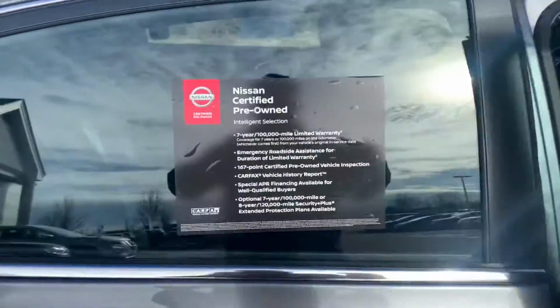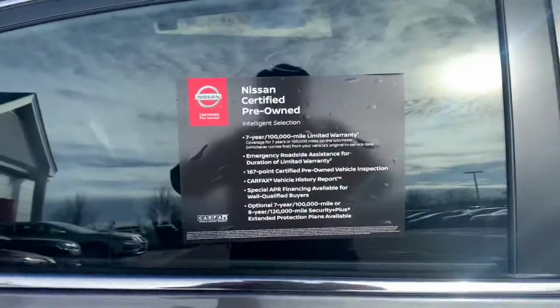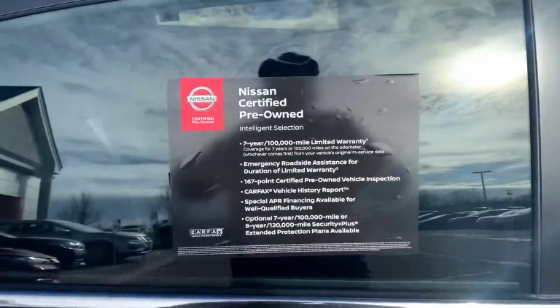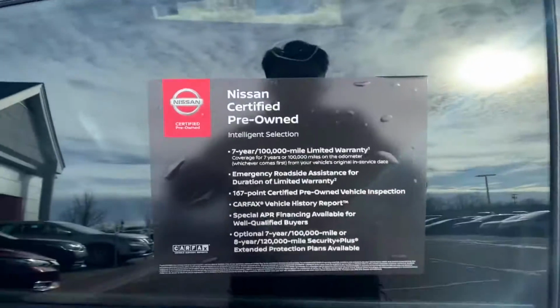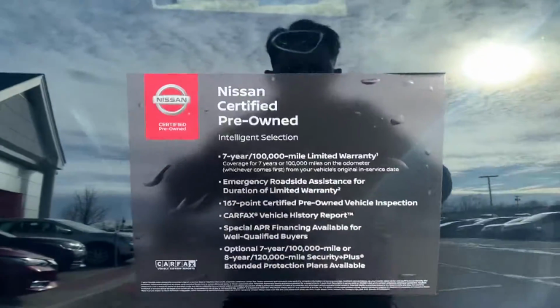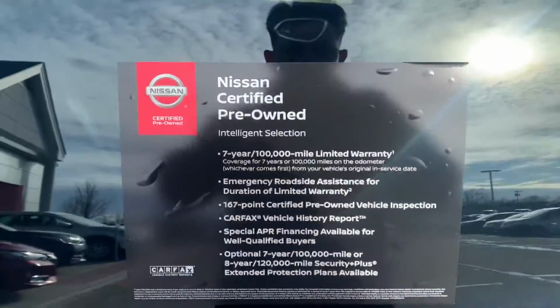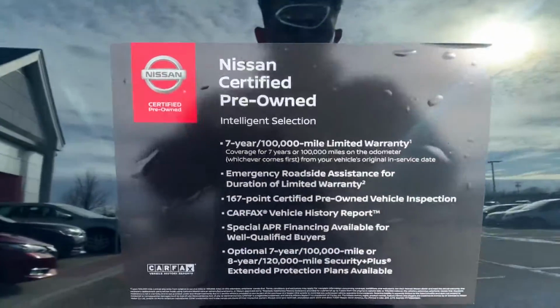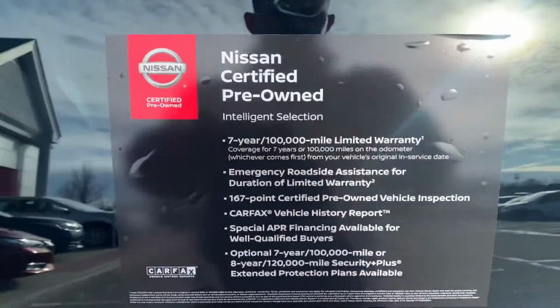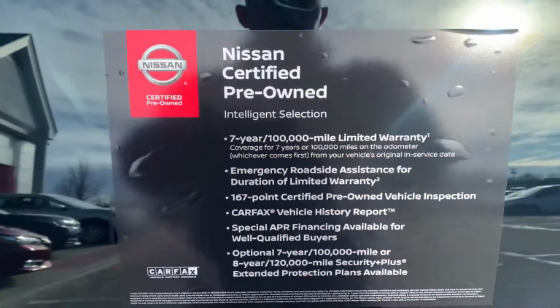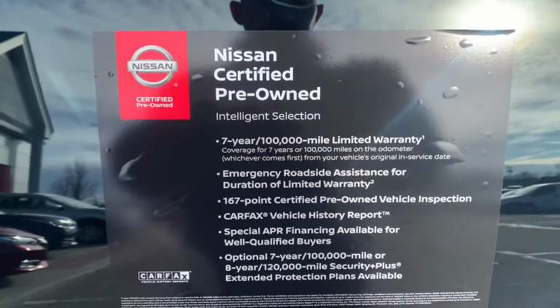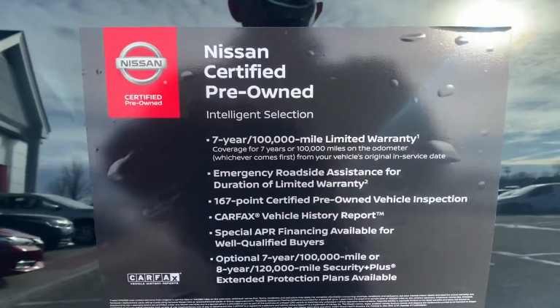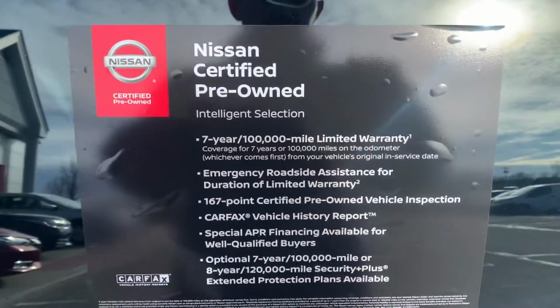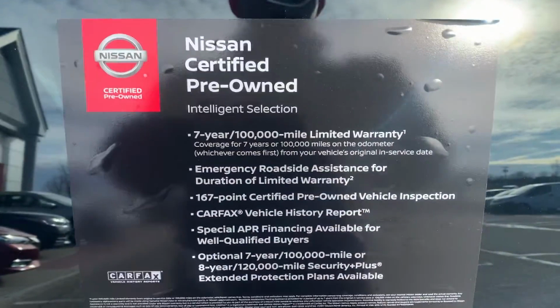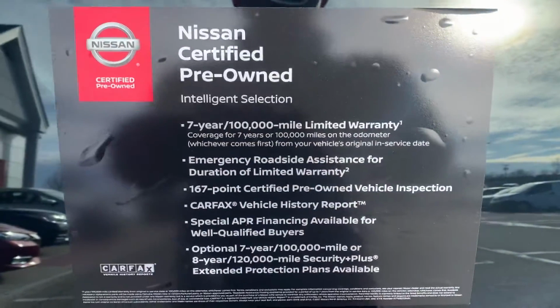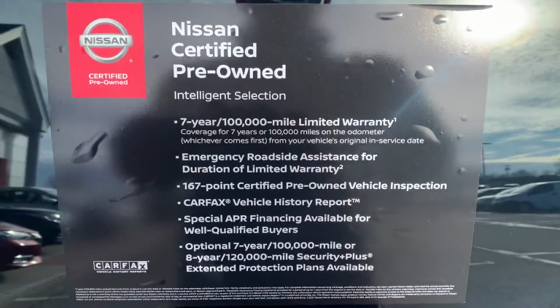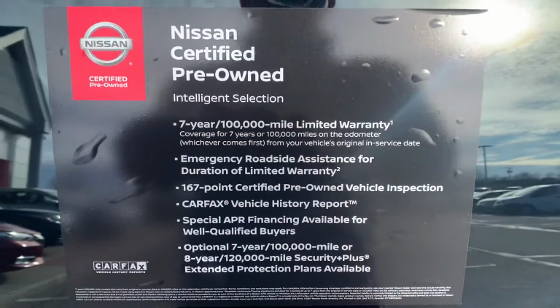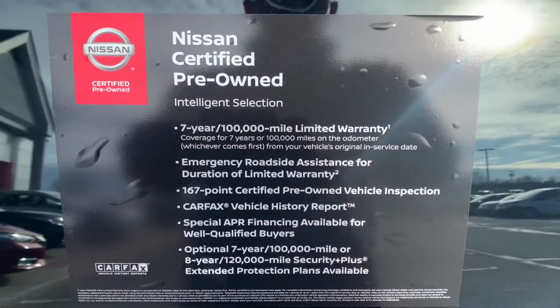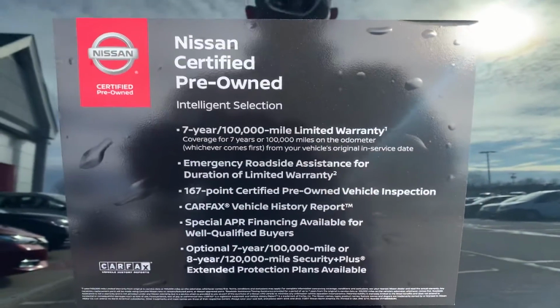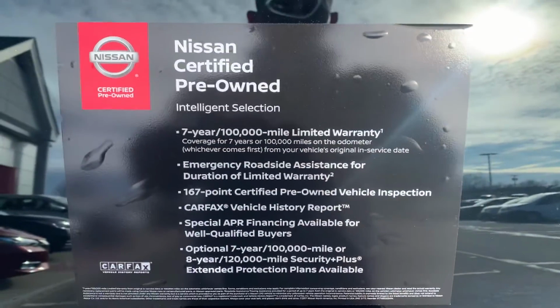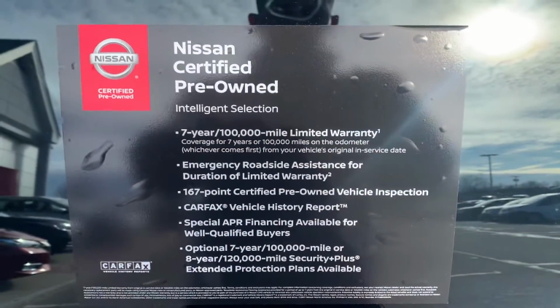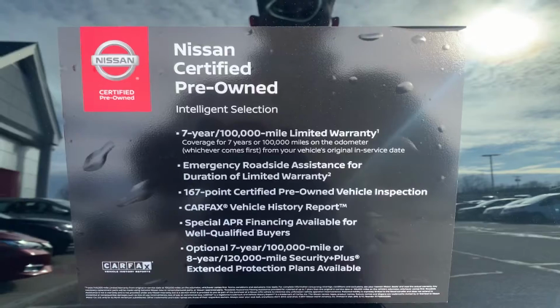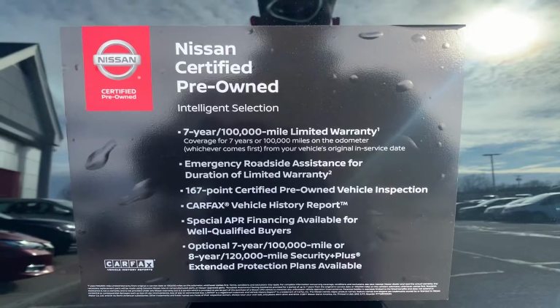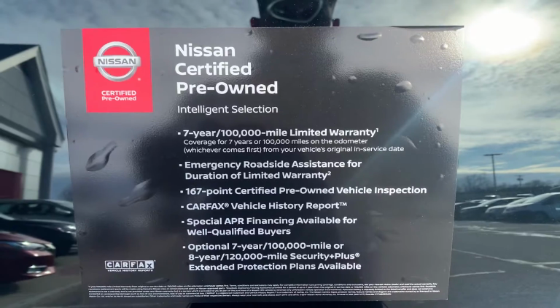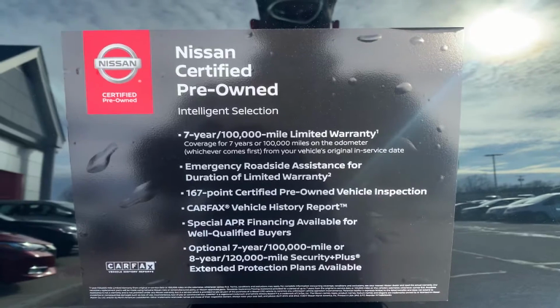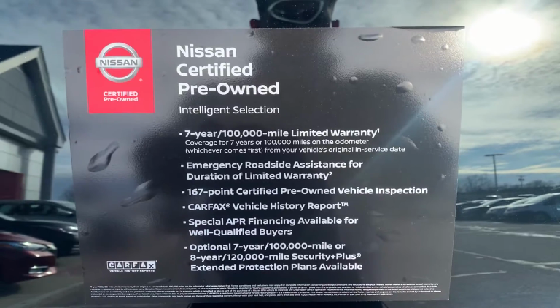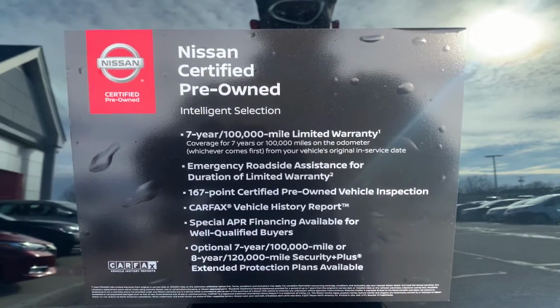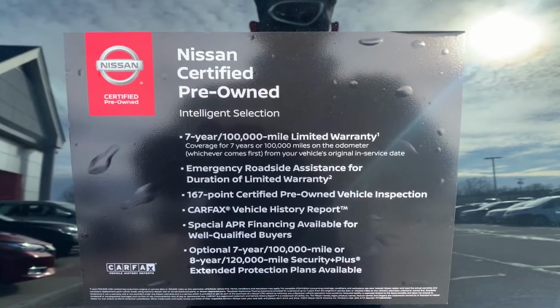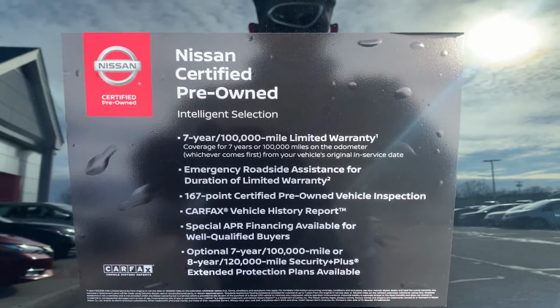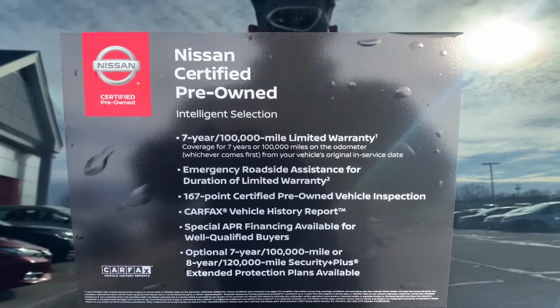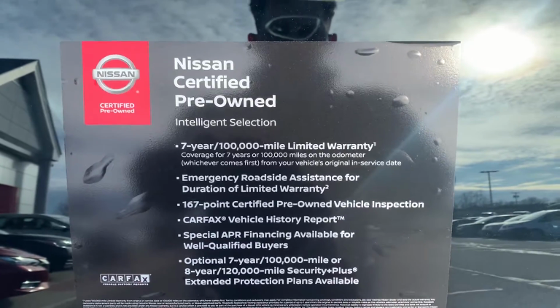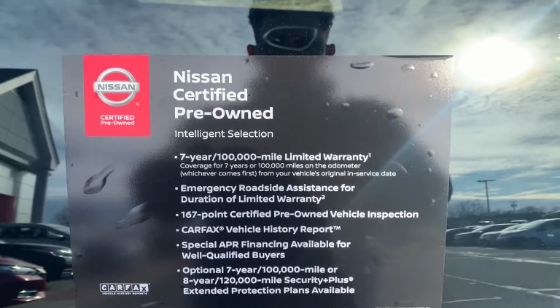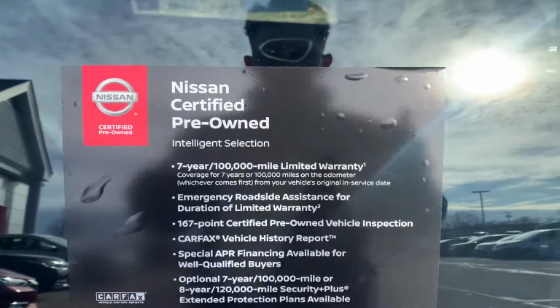It is Nissan certified pre-owned, so that's what you get with a certified pre-owned vehicle.